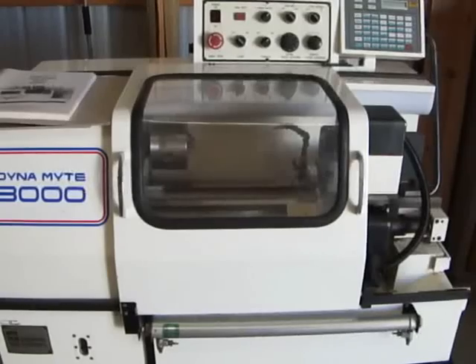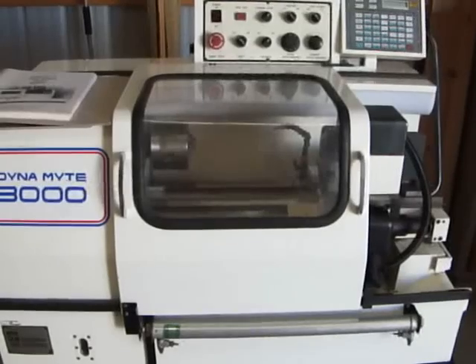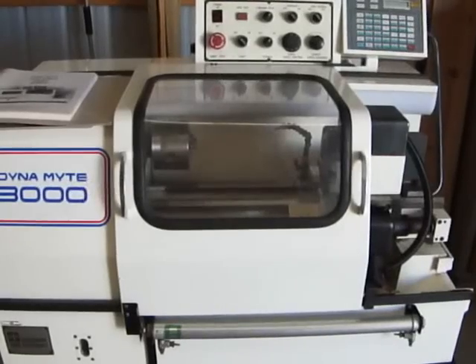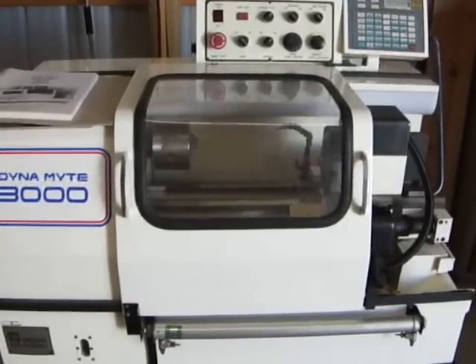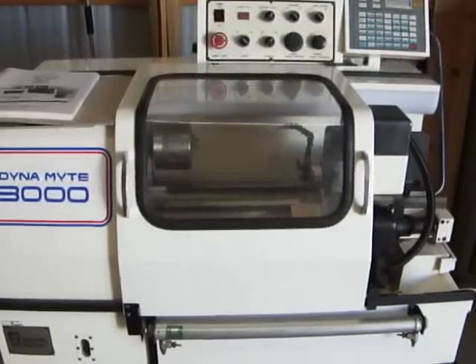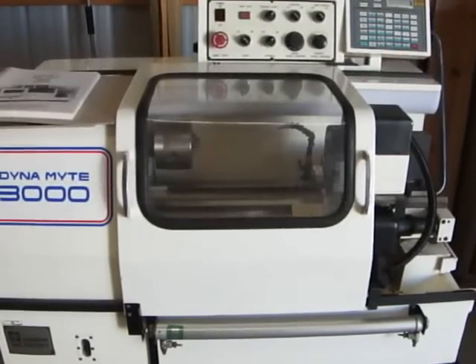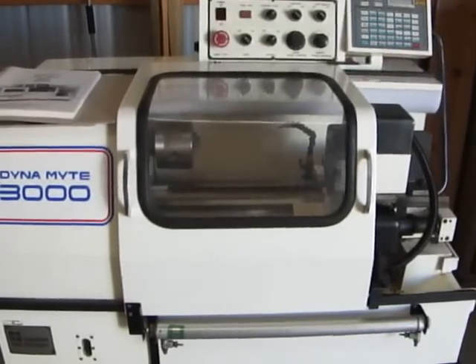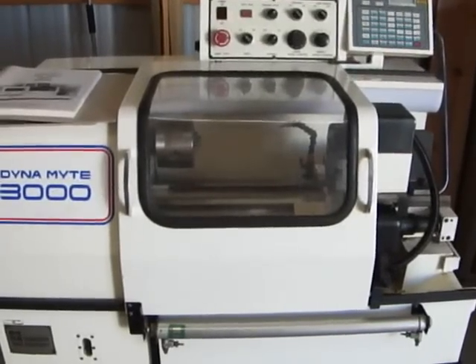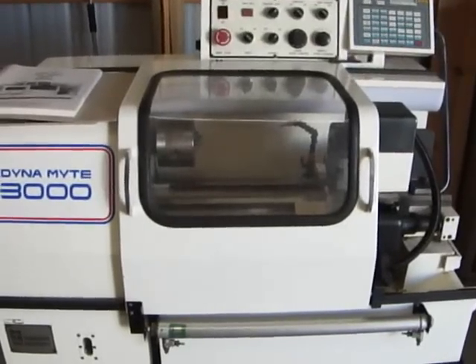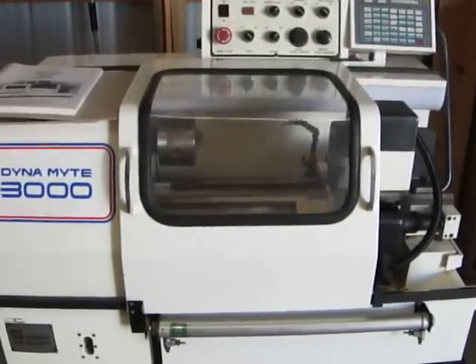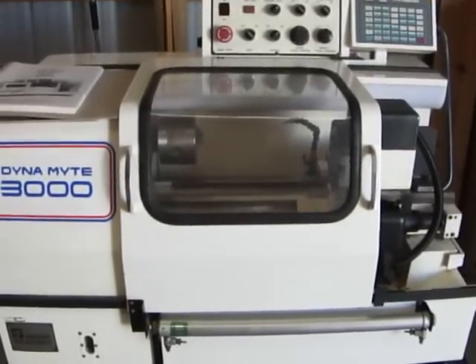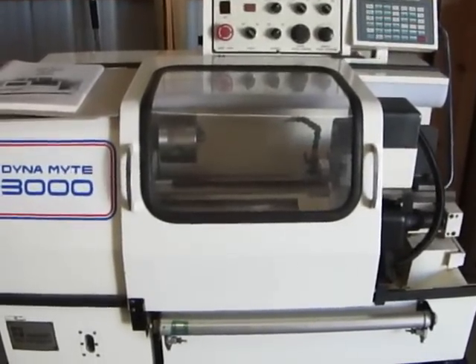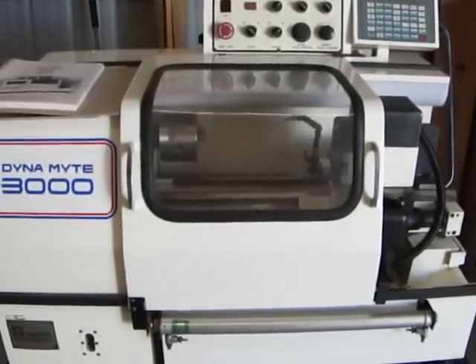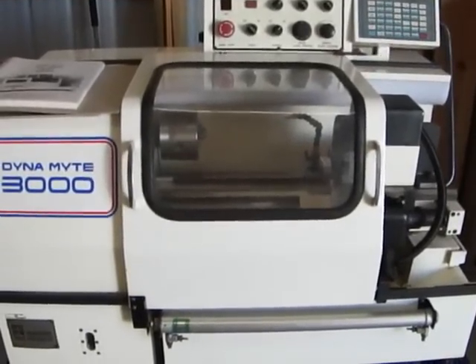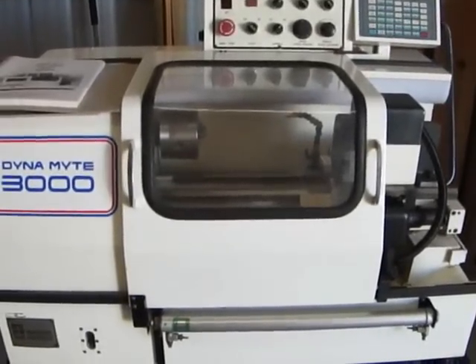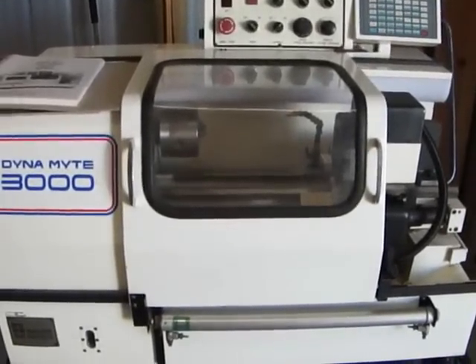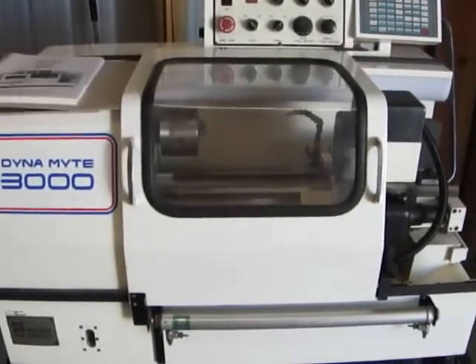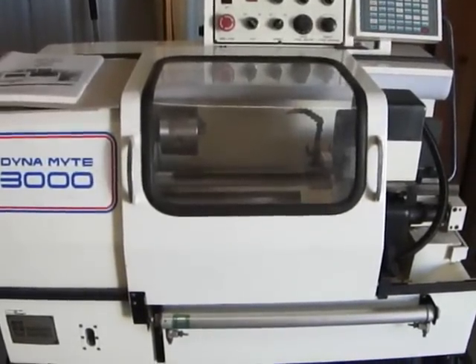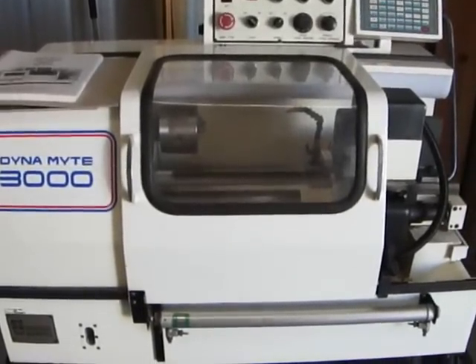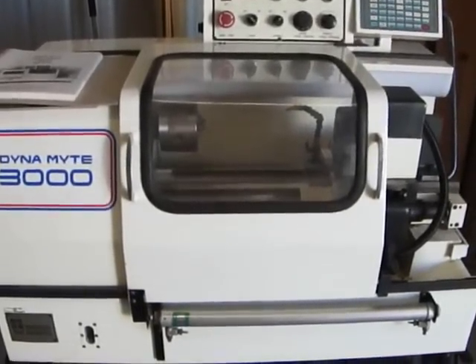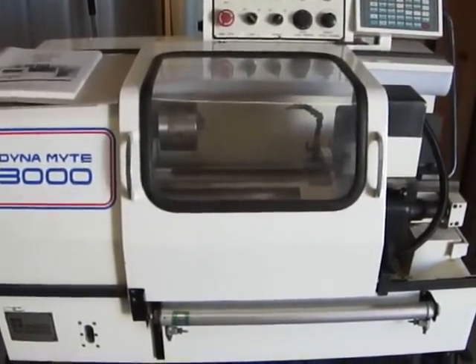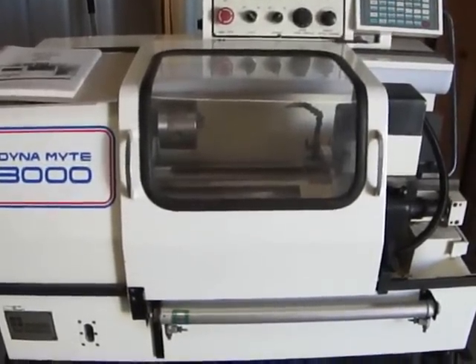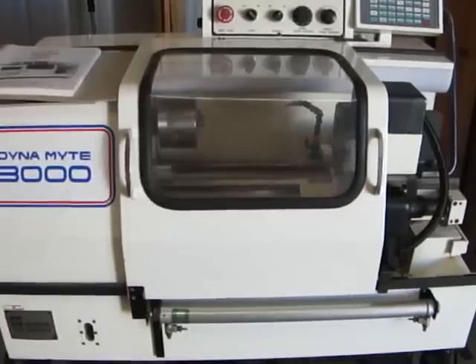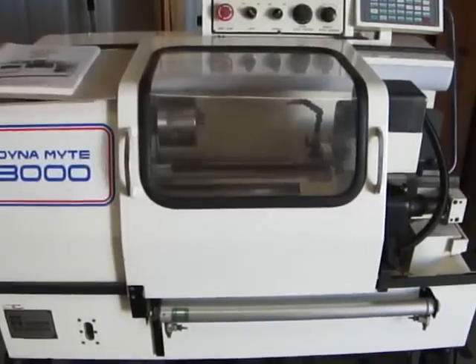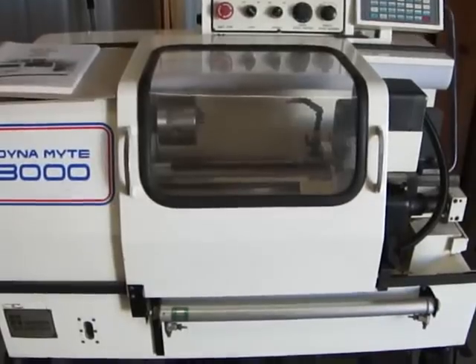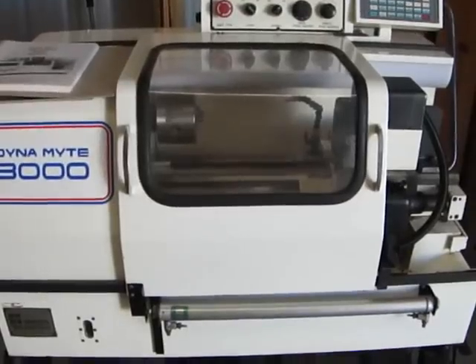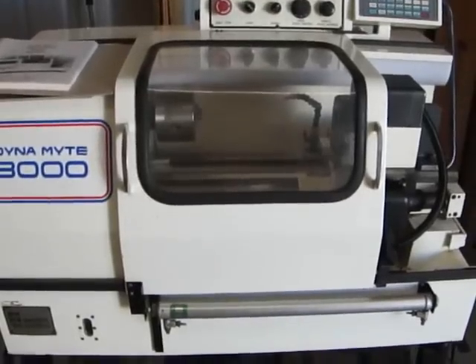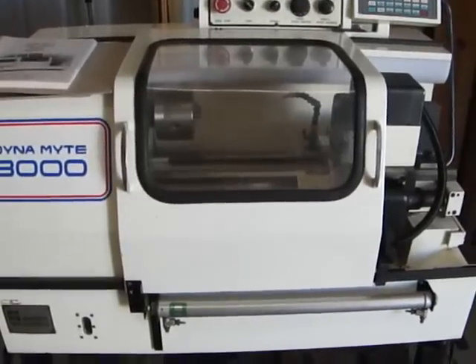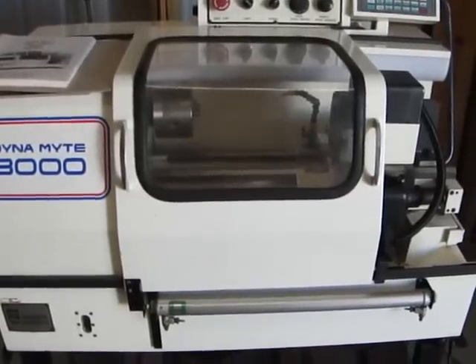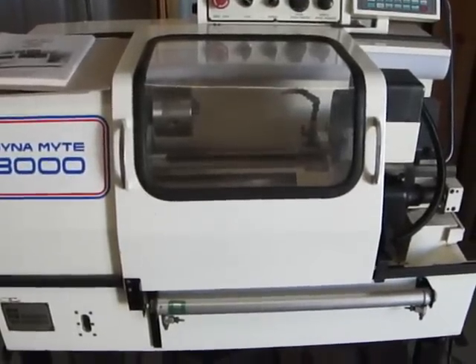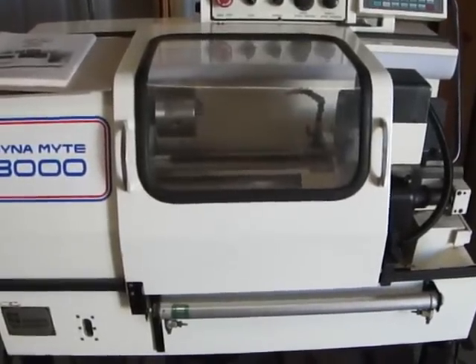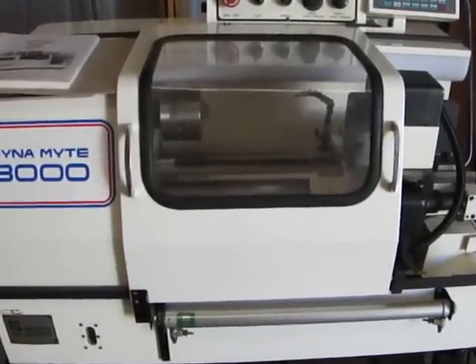Hi there, thanks for tuning in and watching the video. Here we've got a Dynamite 3000 CNC turning center.